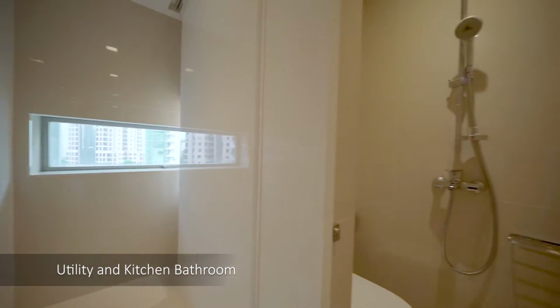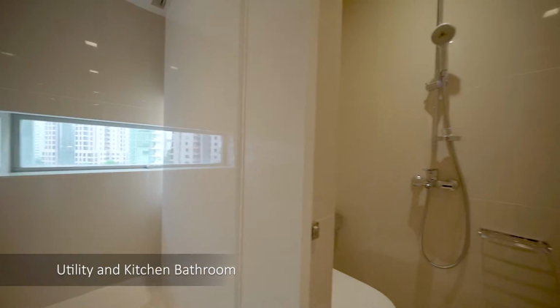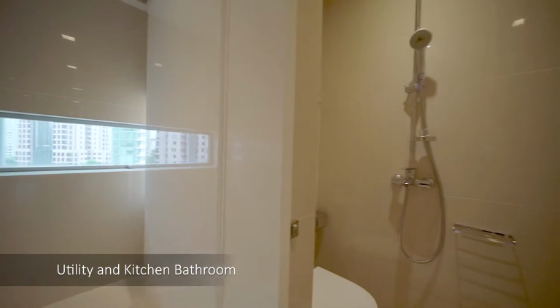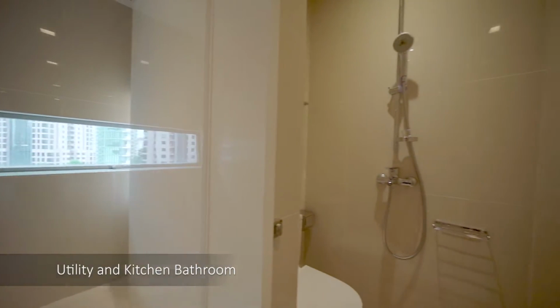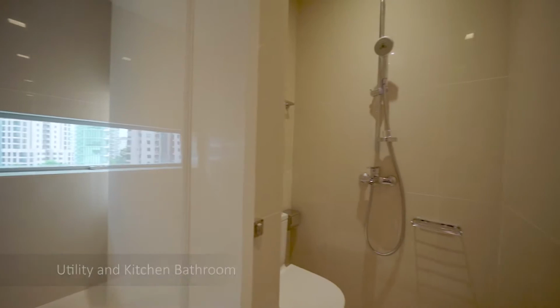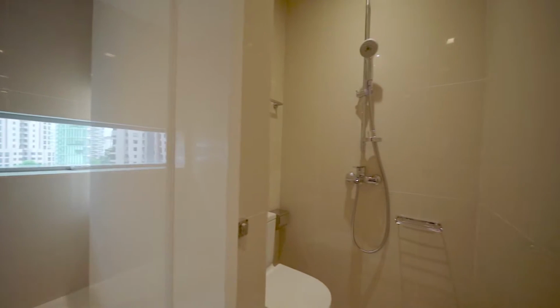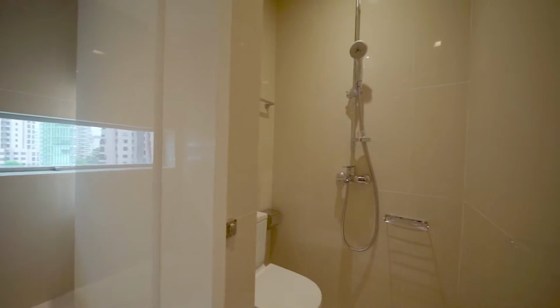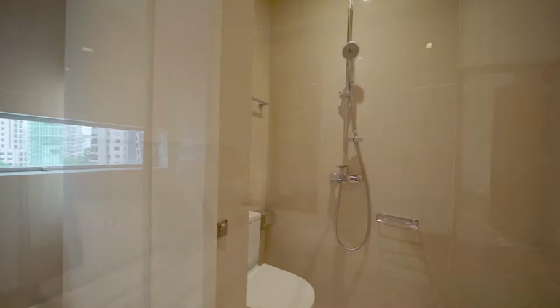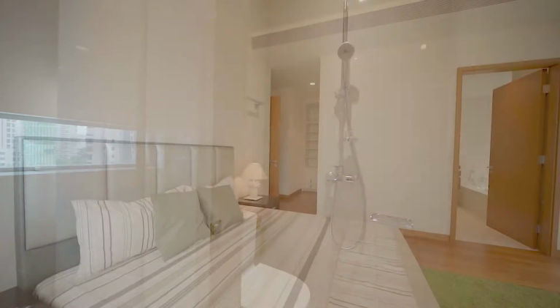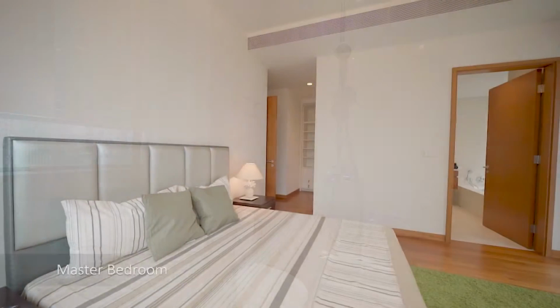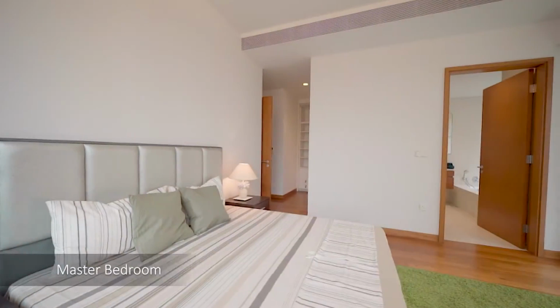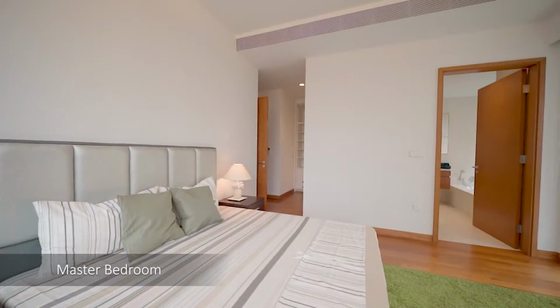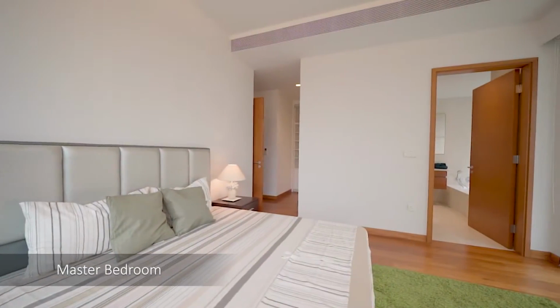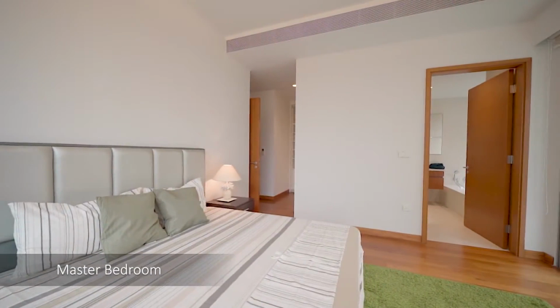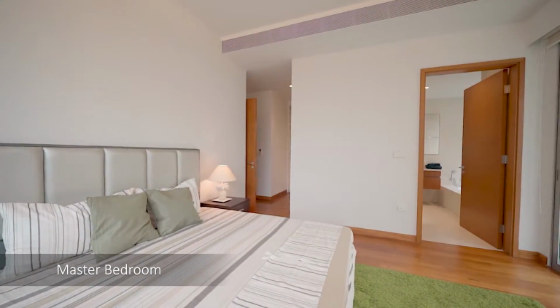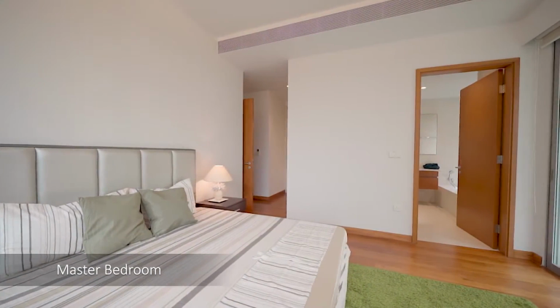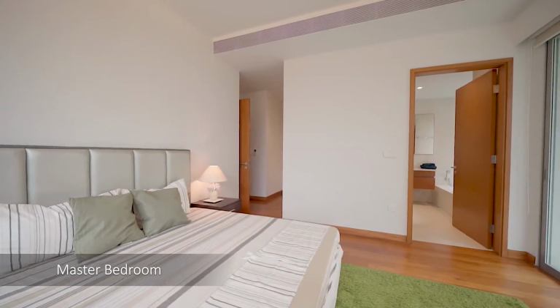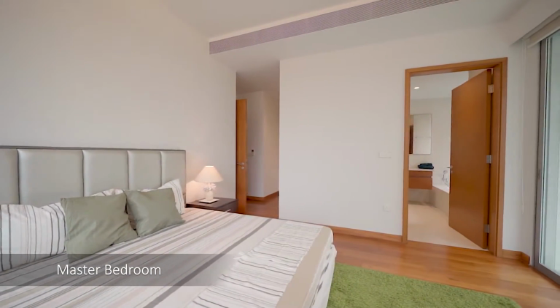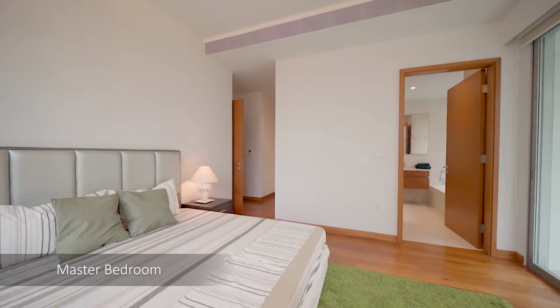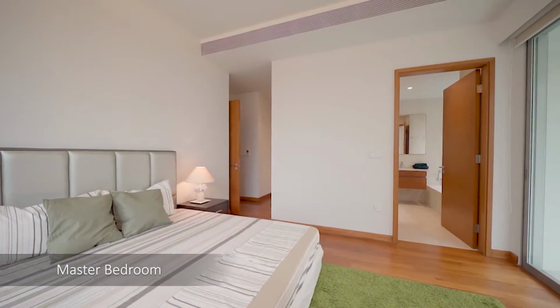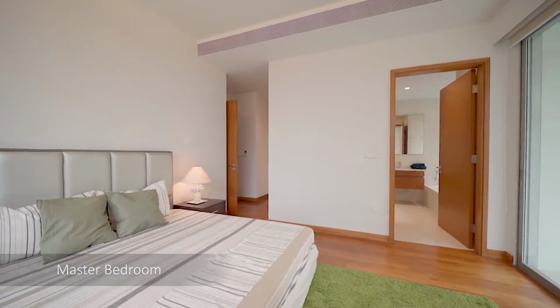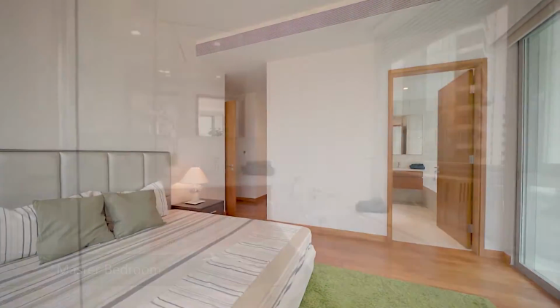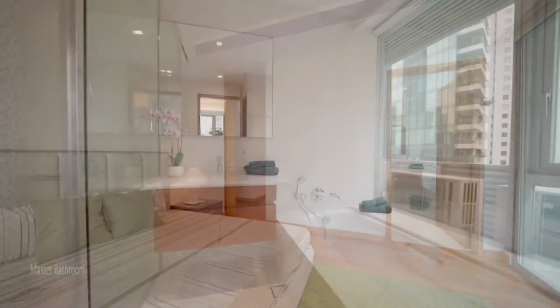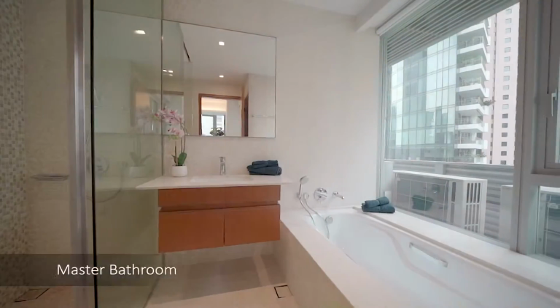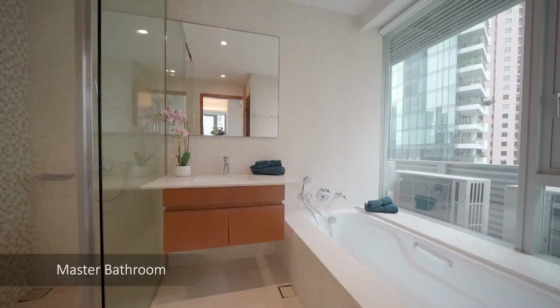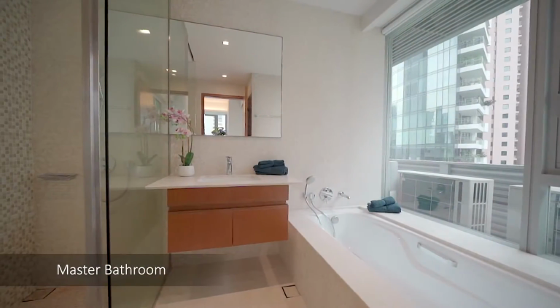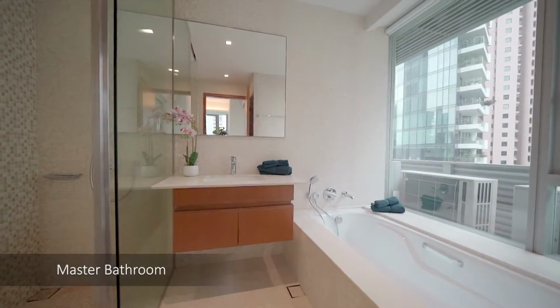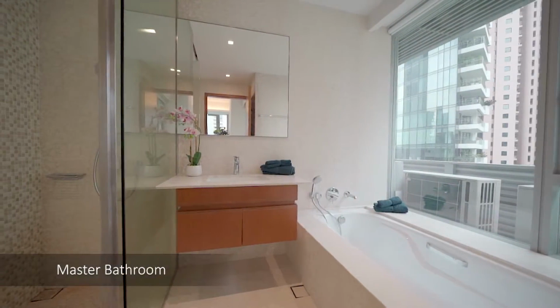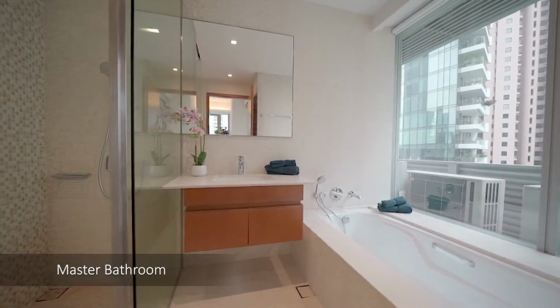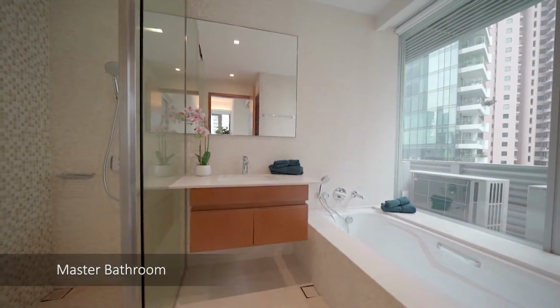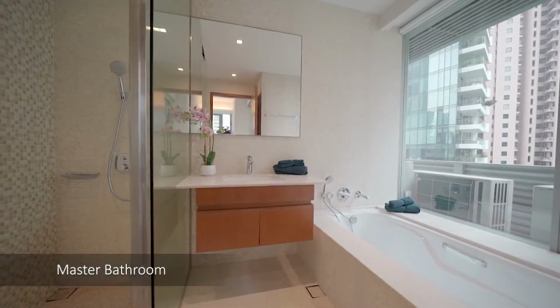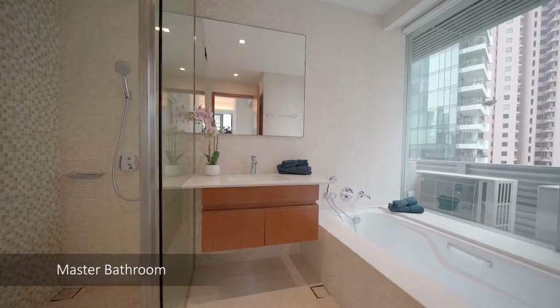Units come with a choice of partial or full furnishing, with parquet flooring and a bathtub in the master bathroom.